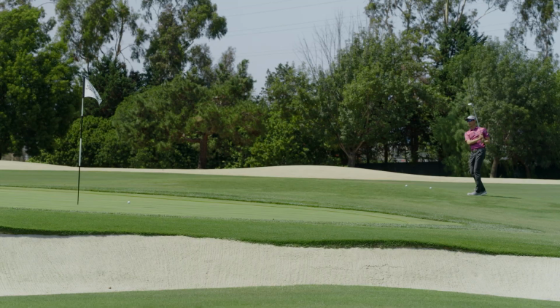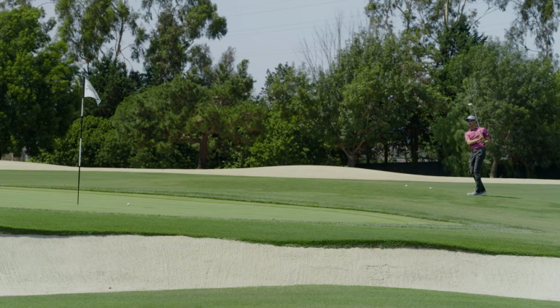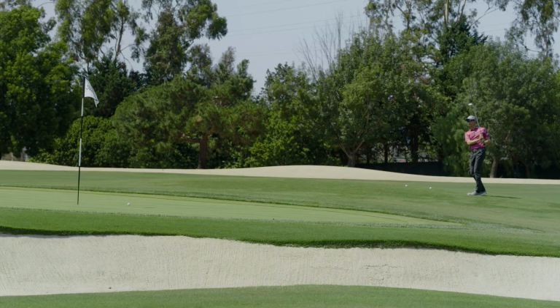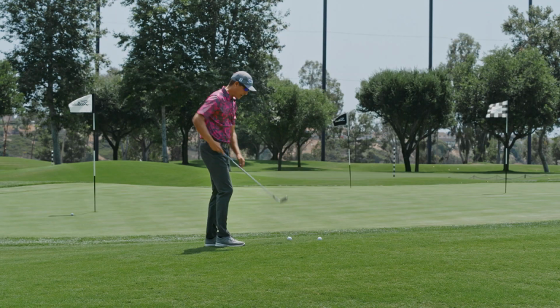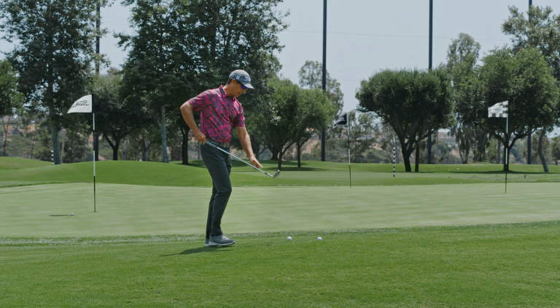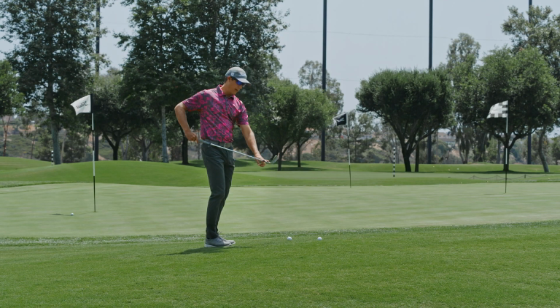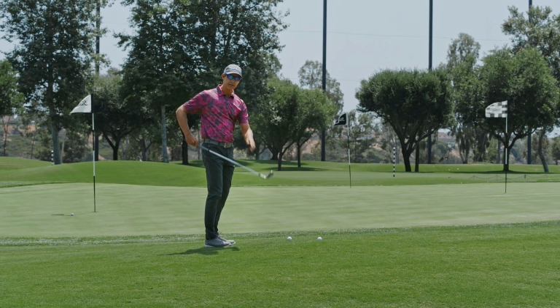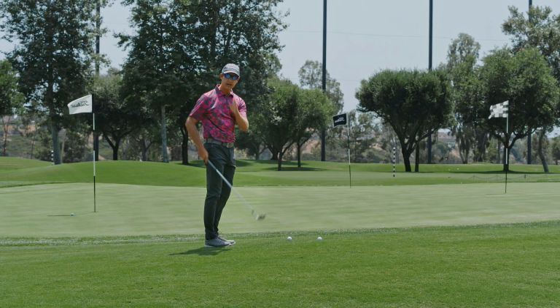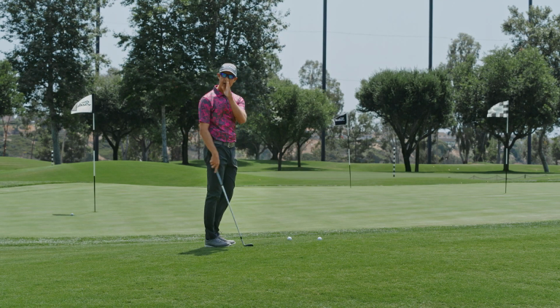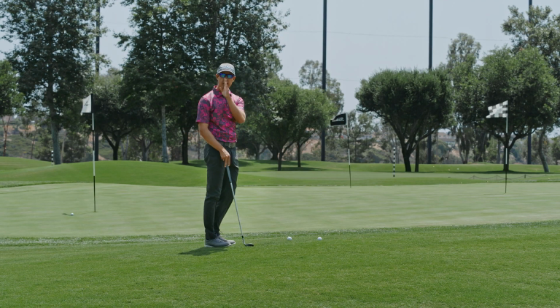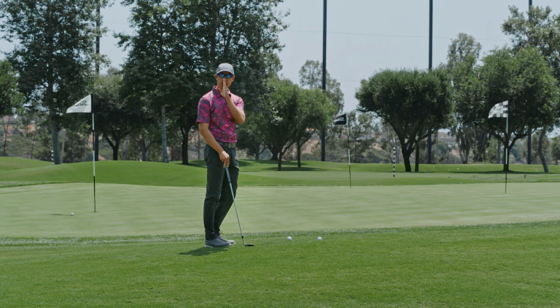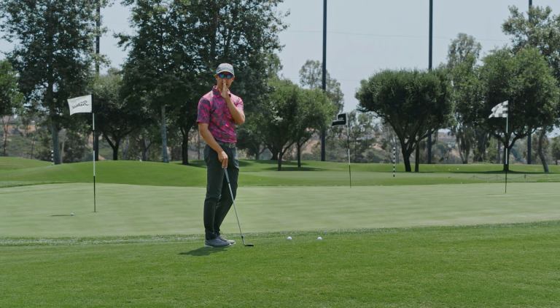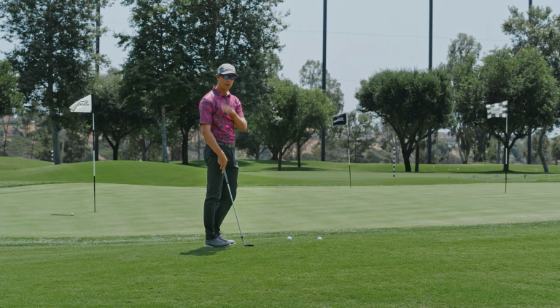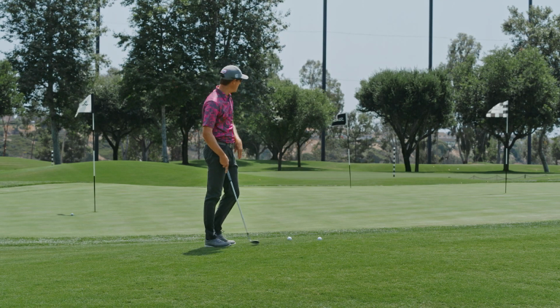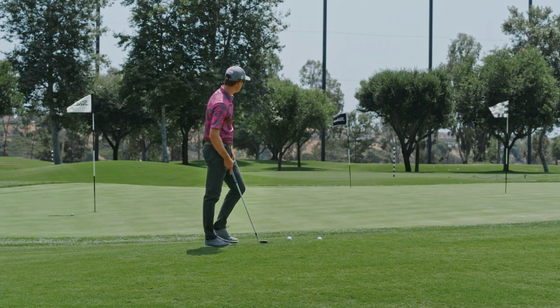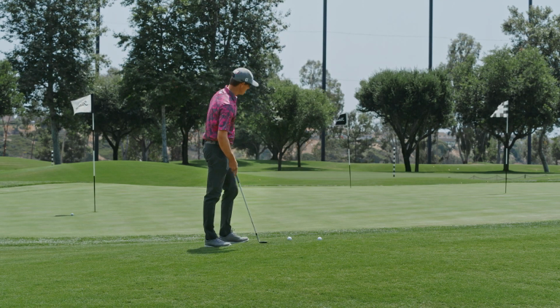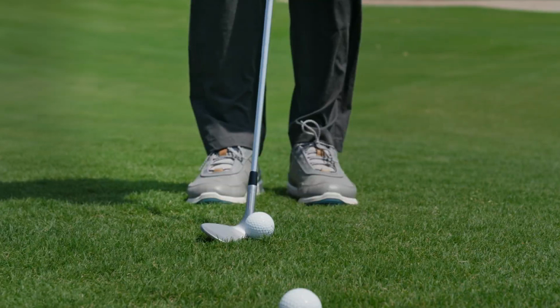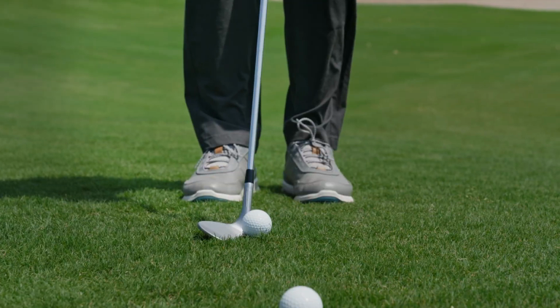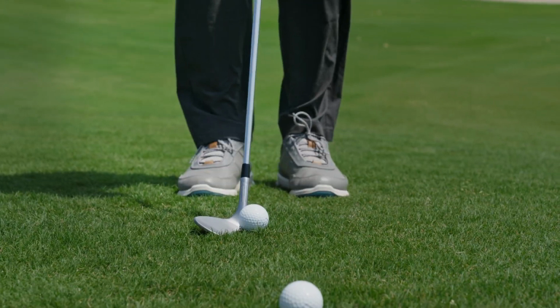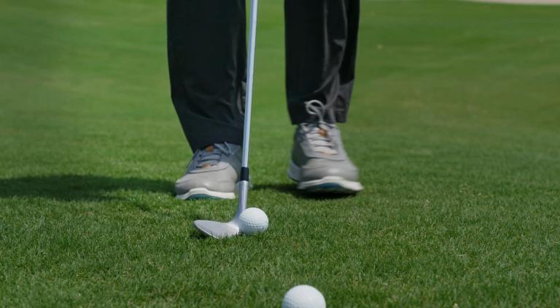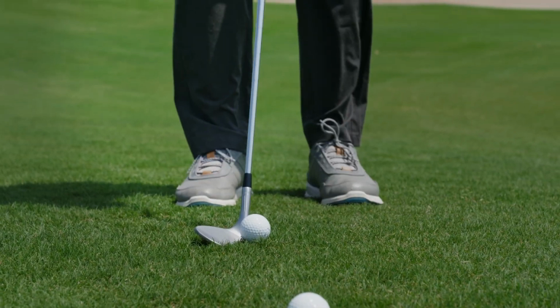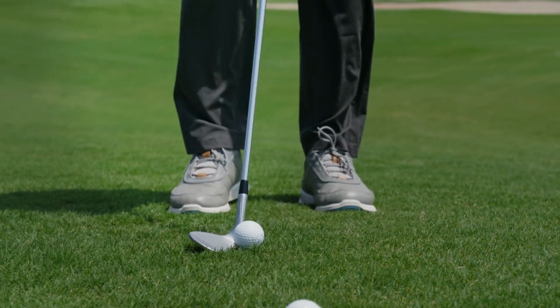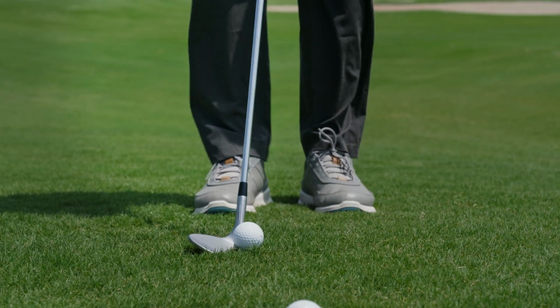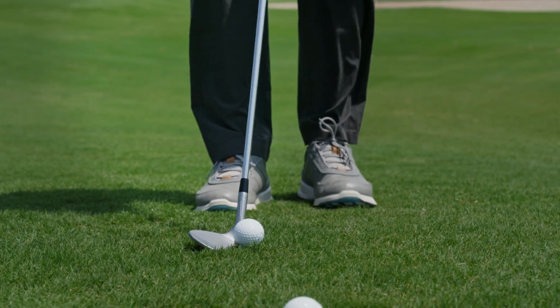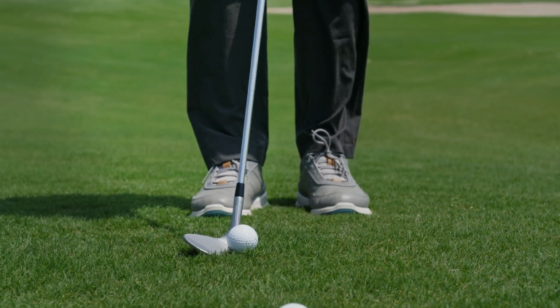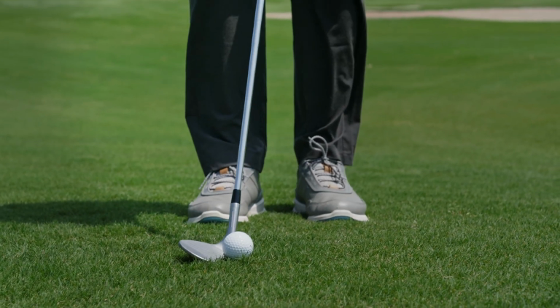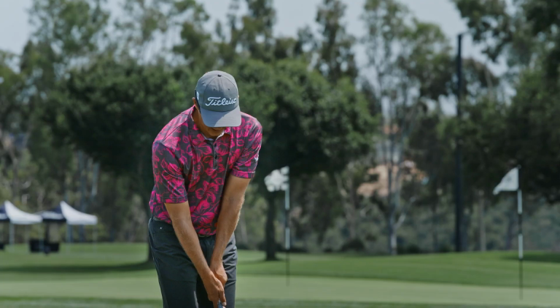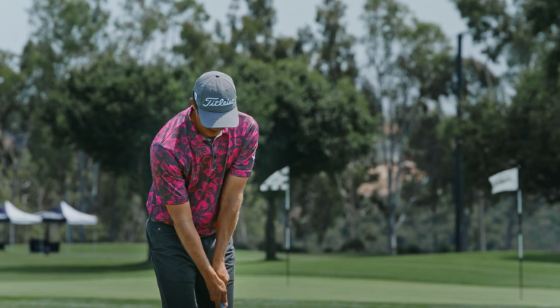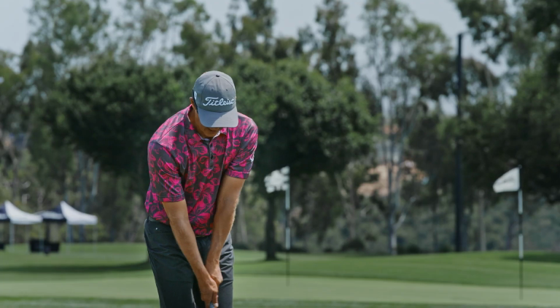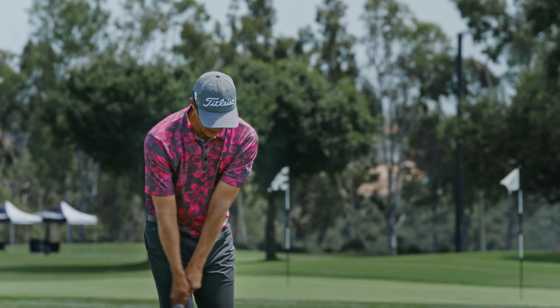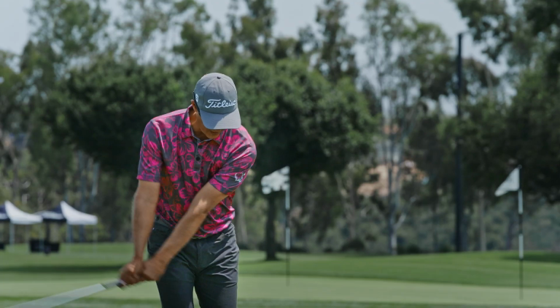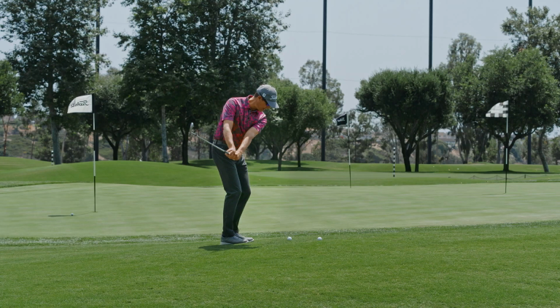Now the middle line — it's going to, again, run straight up to my nose. Fairly neutral with the shaft positioning, it's going to engage the bounce.